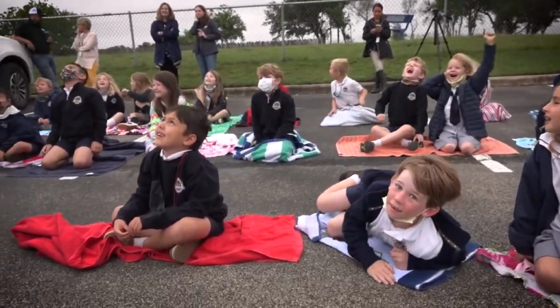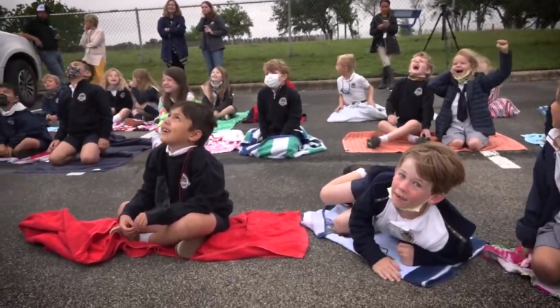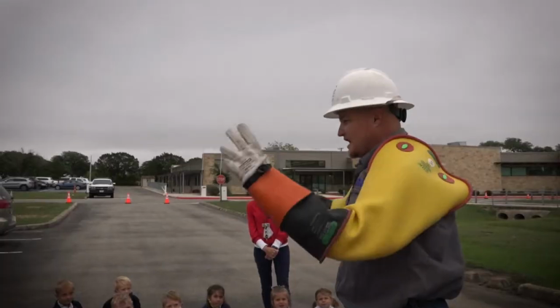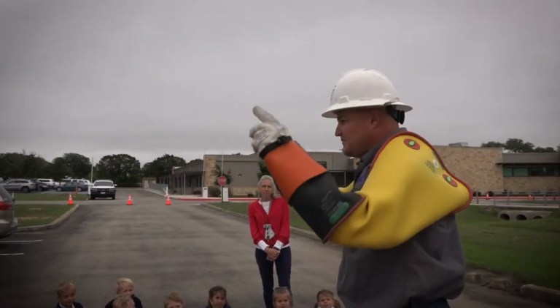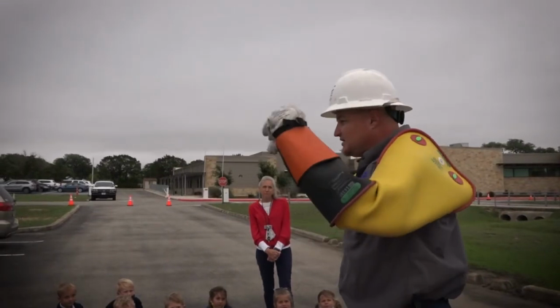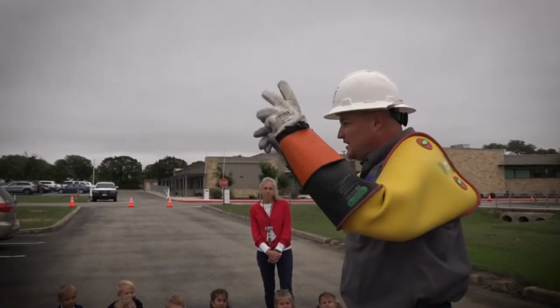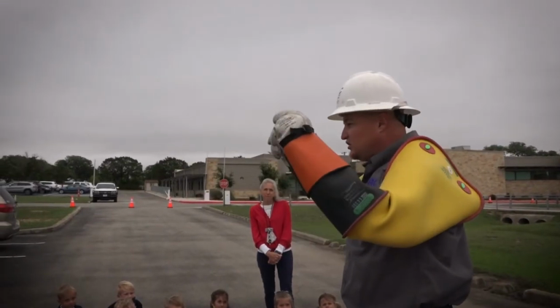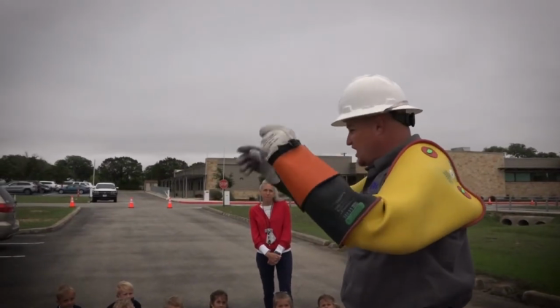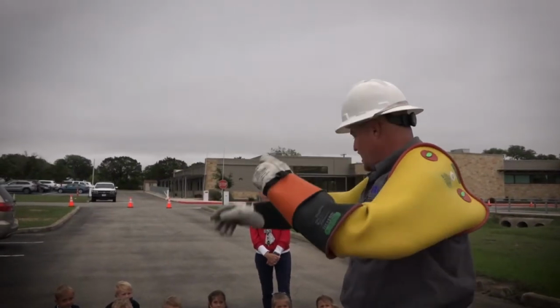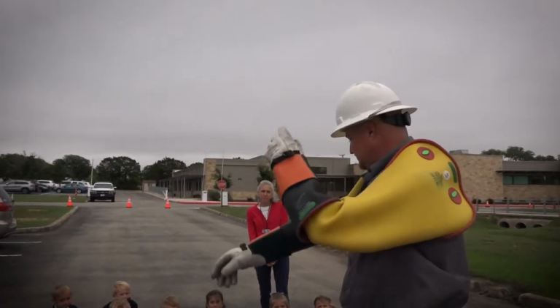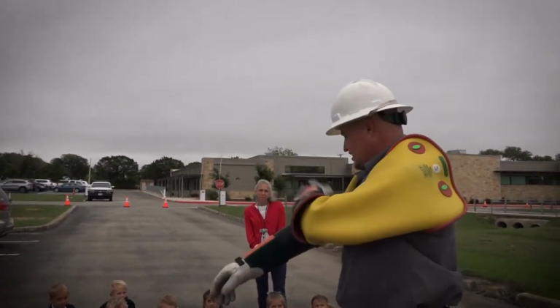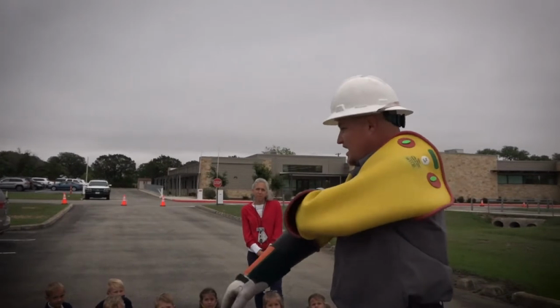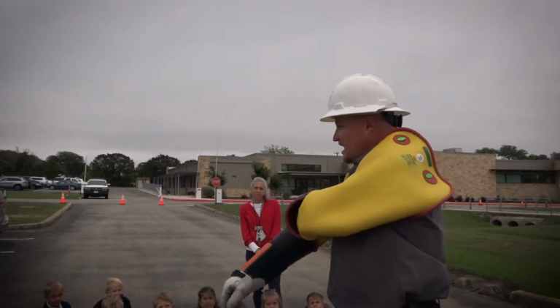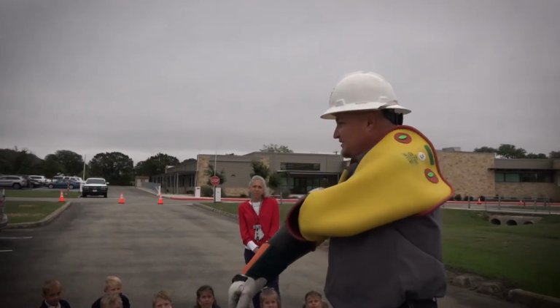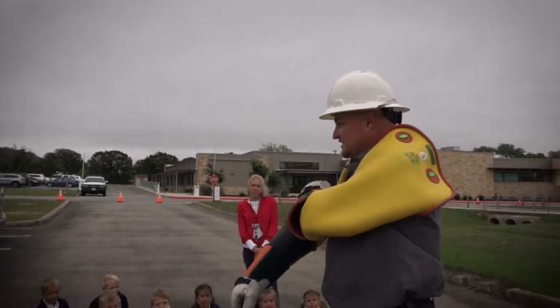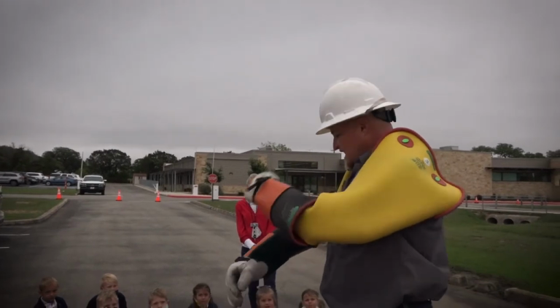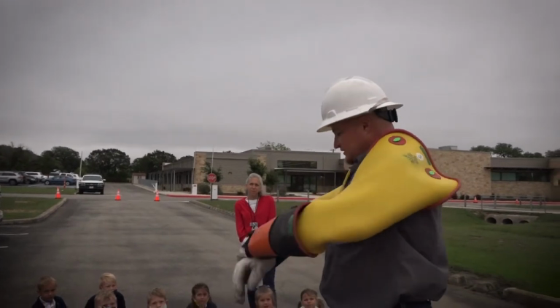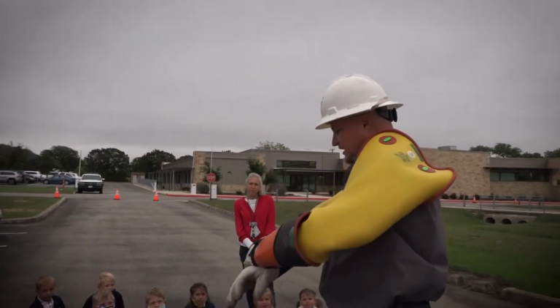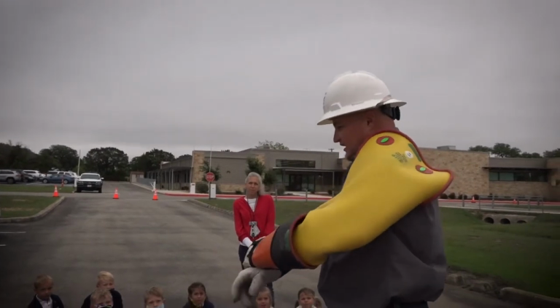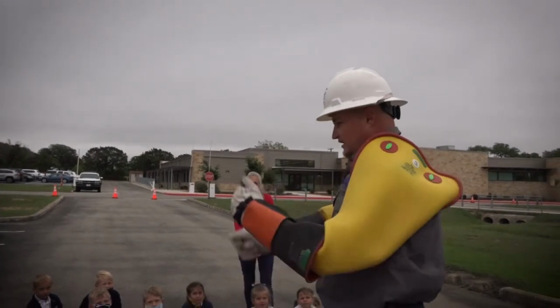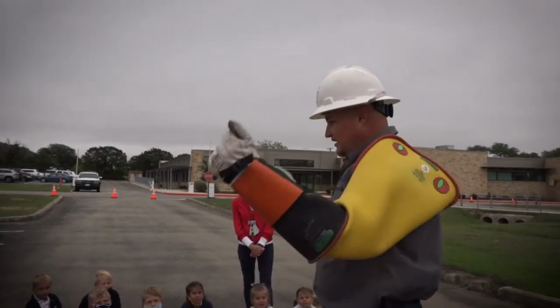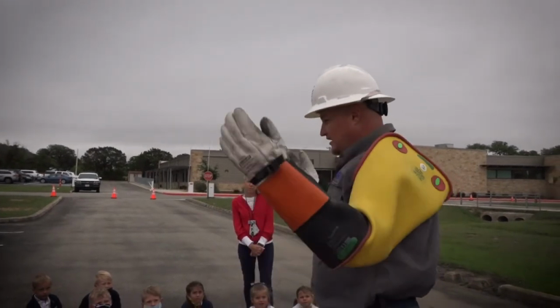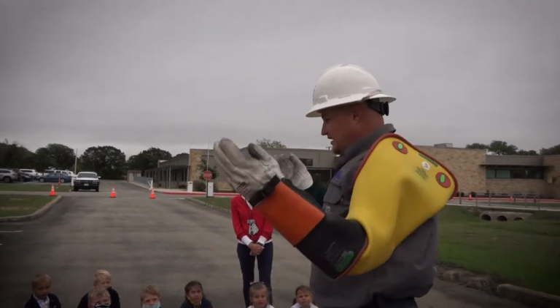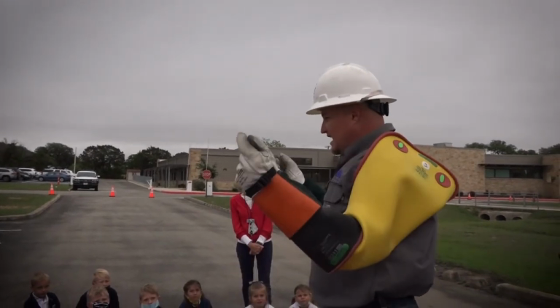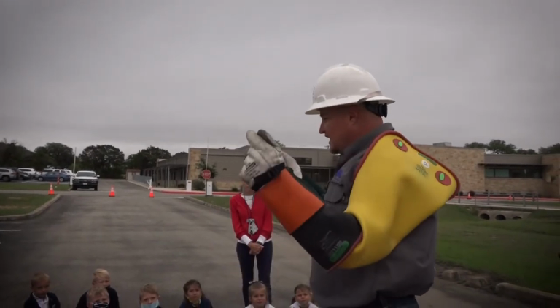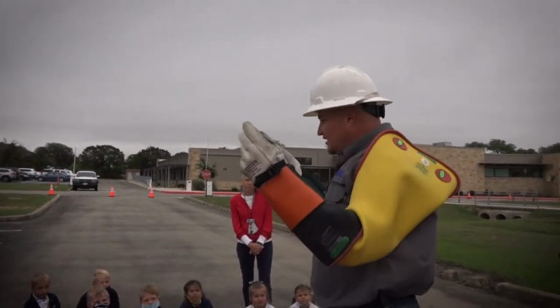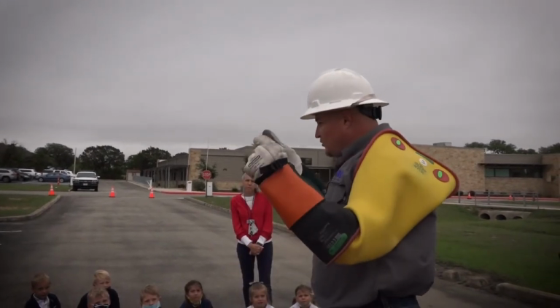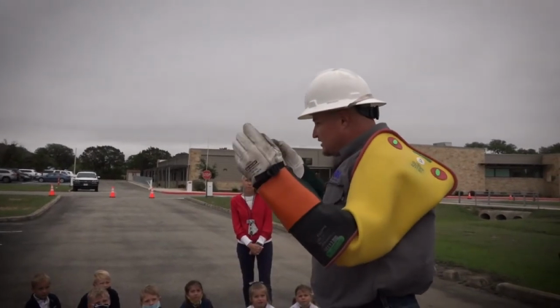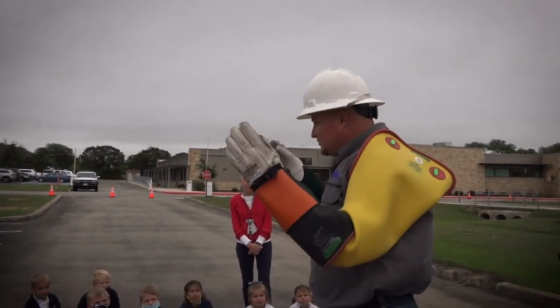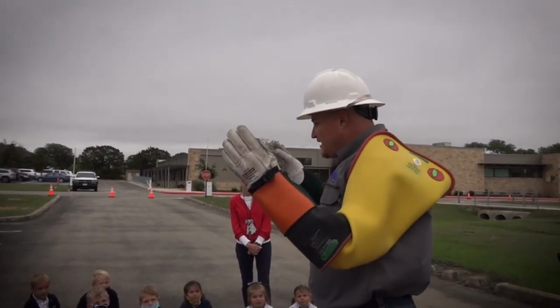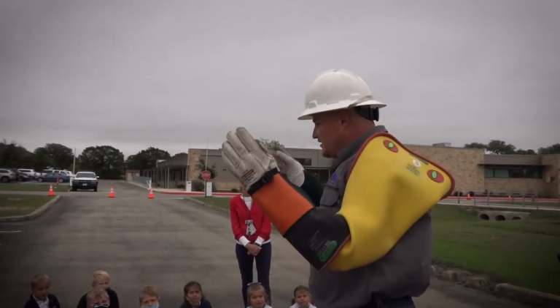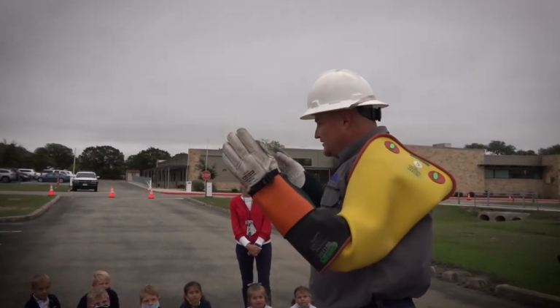I got my sussle gloves. I got my sleeves. Now I can go work on the power line.